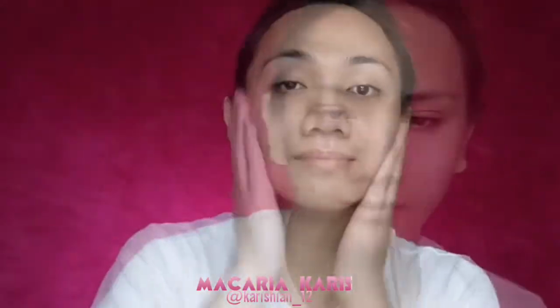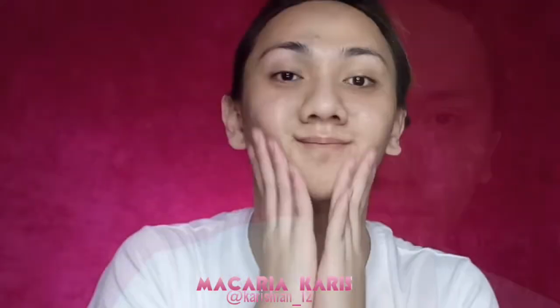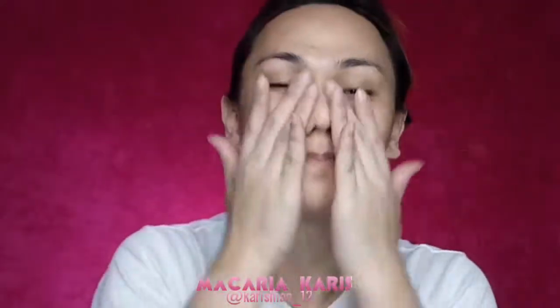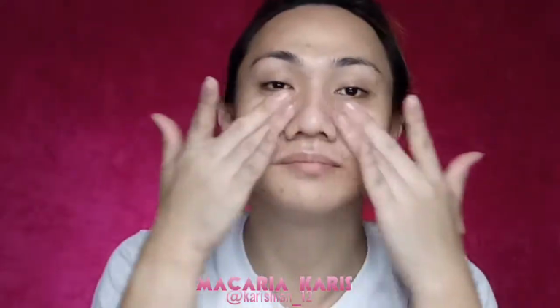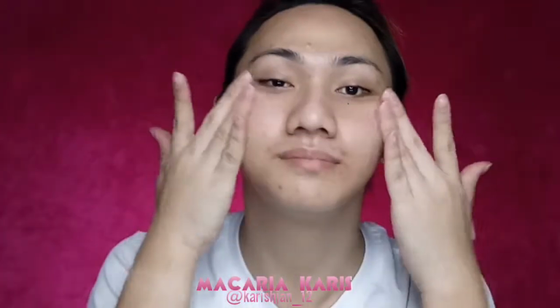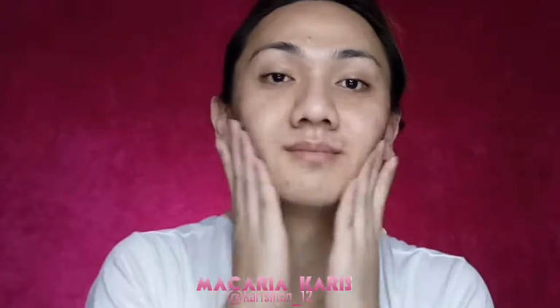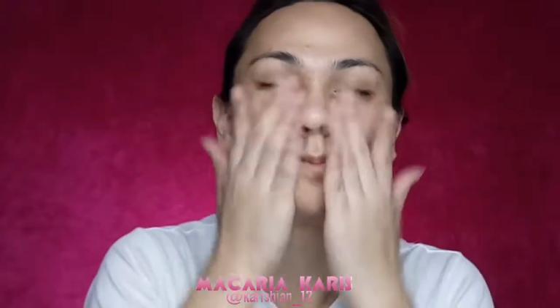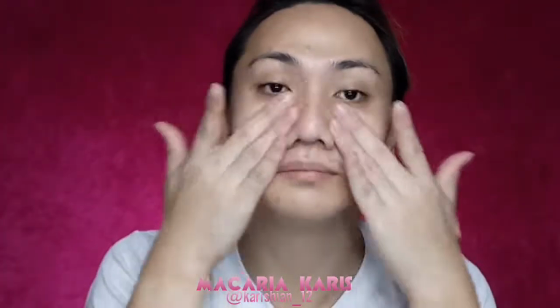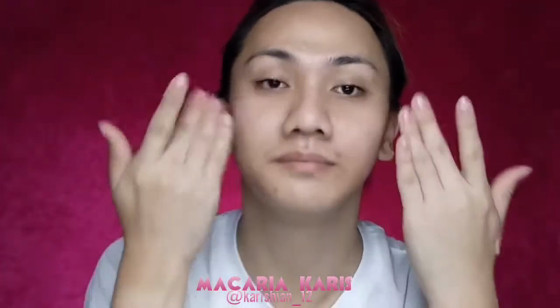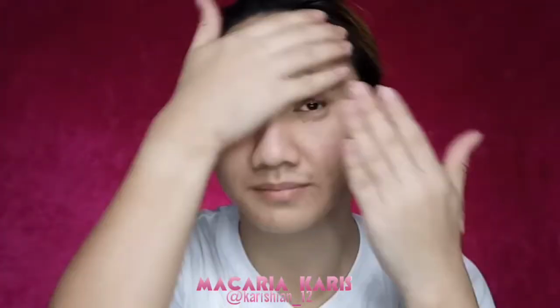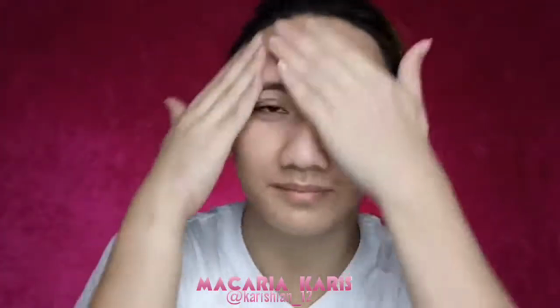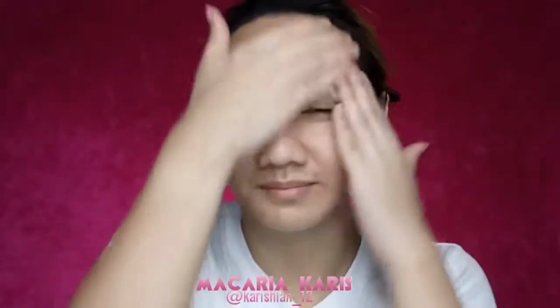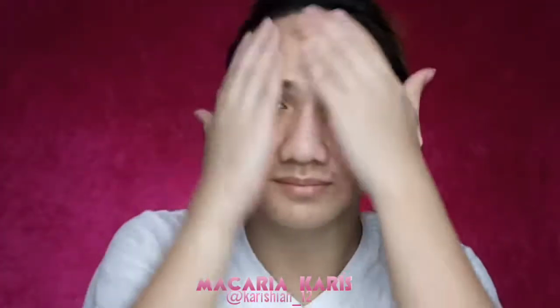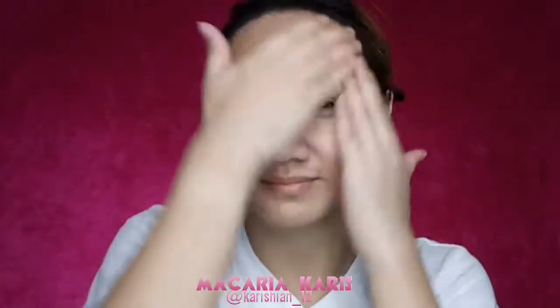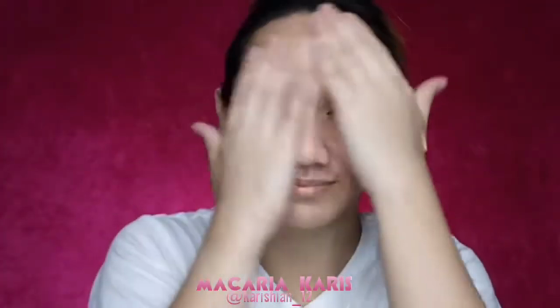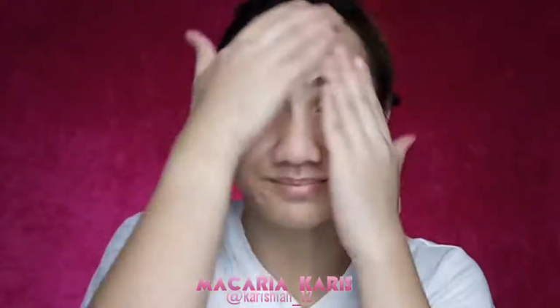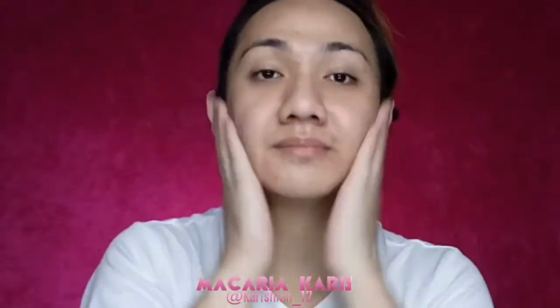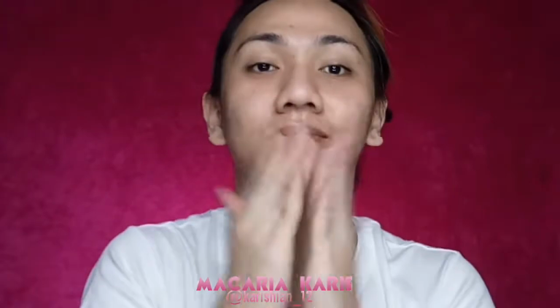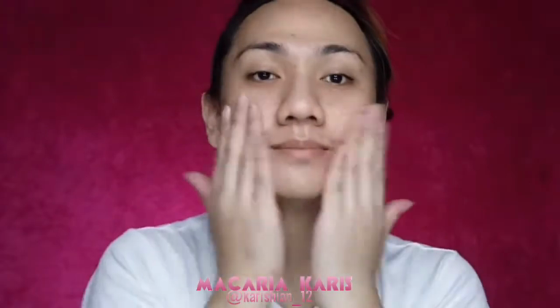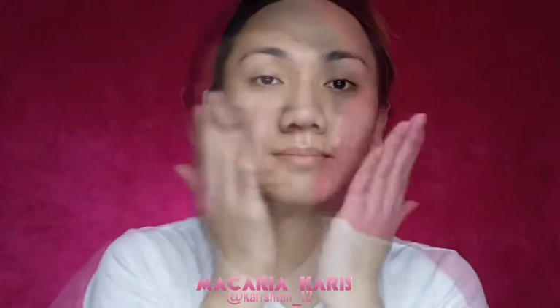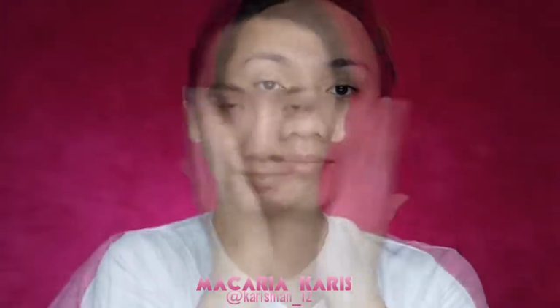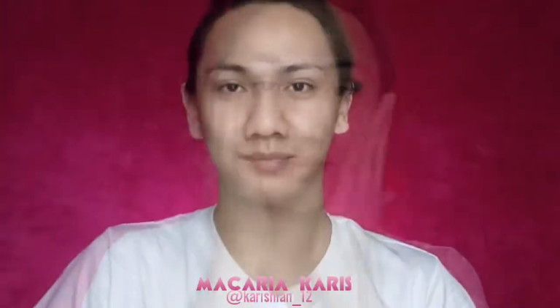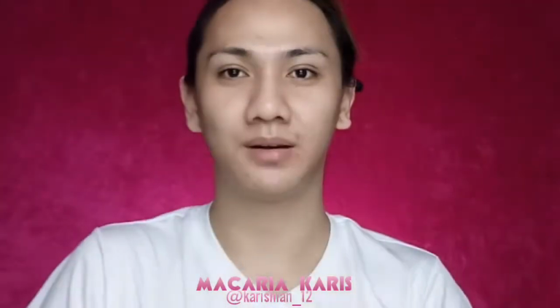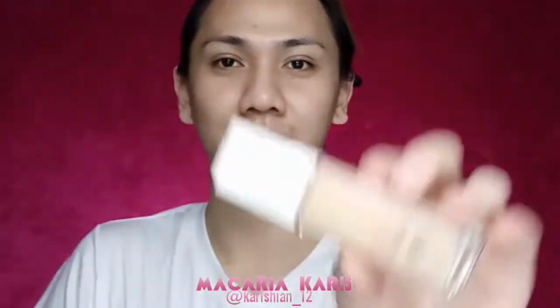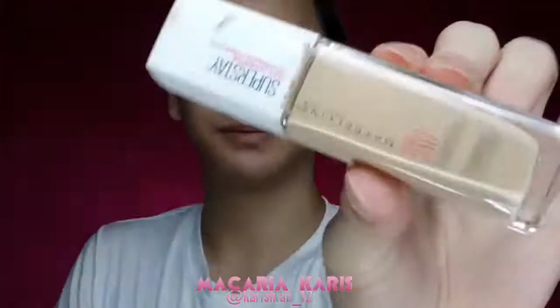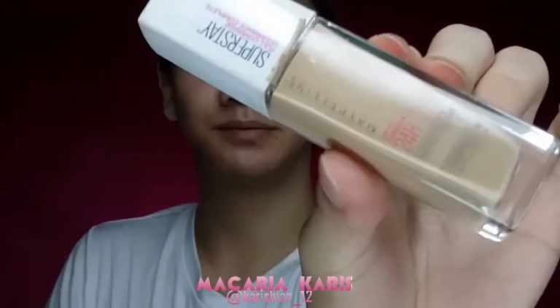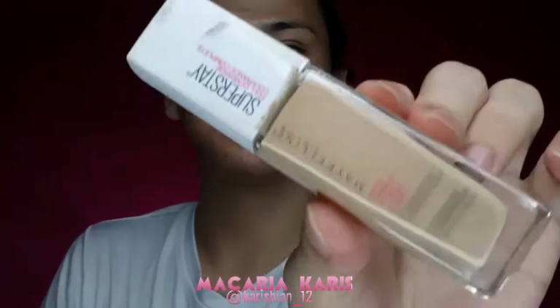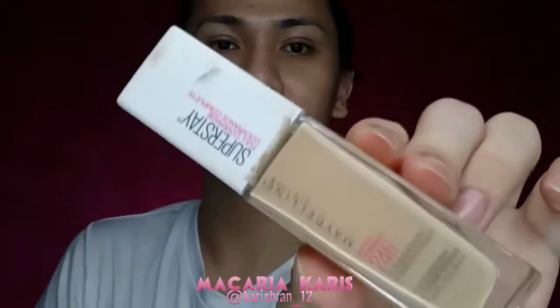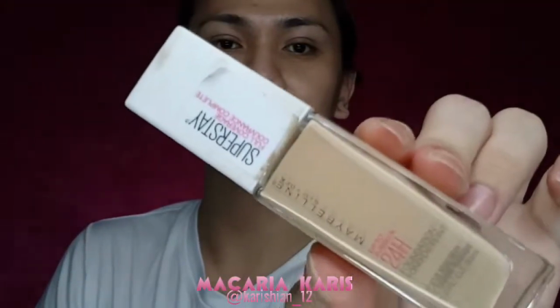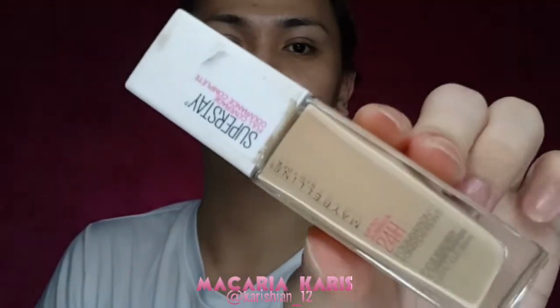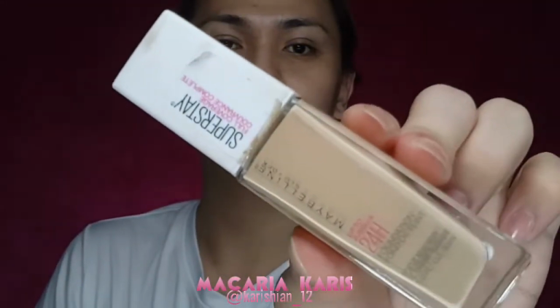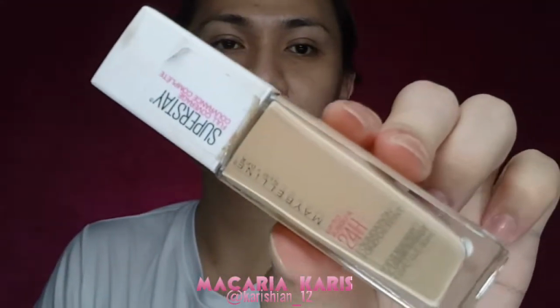Hi guys, it's Makaya Kawice. I'm already done with my skincare, so now let's move on to priming. I use the MAC Cosmetics Prep and Prime Primer.